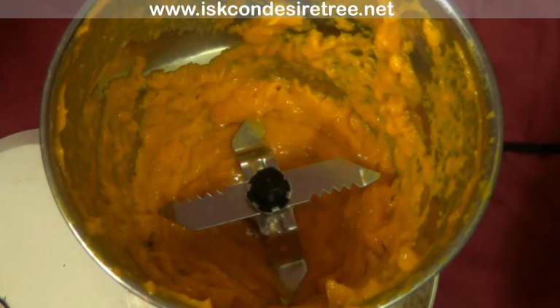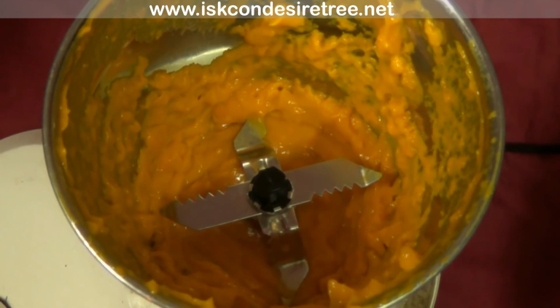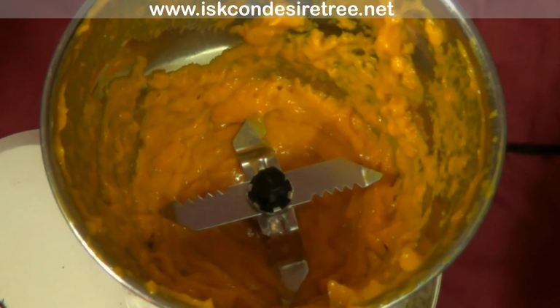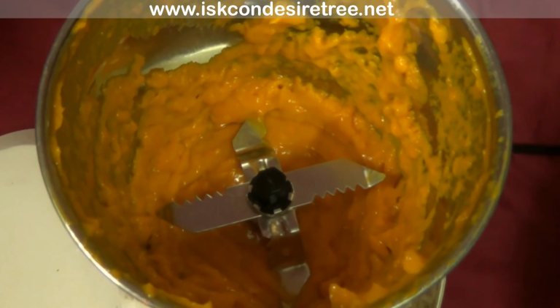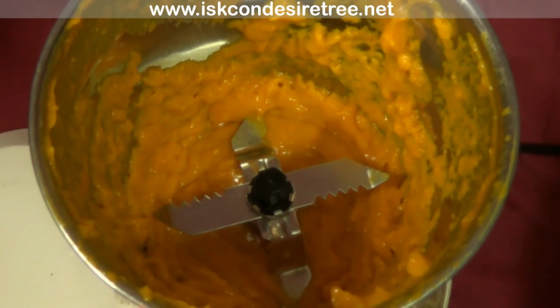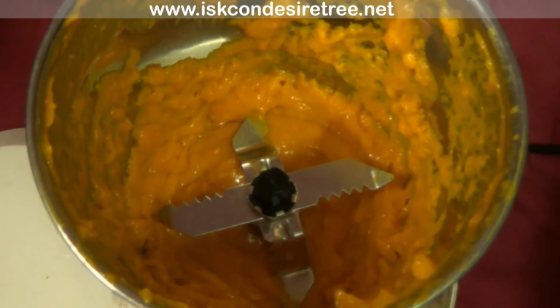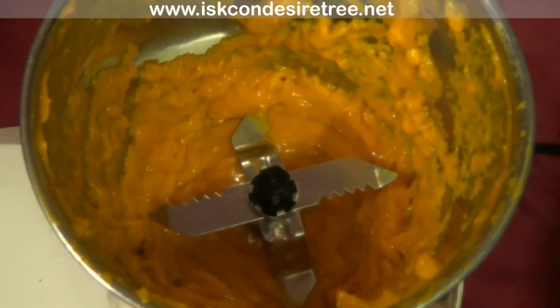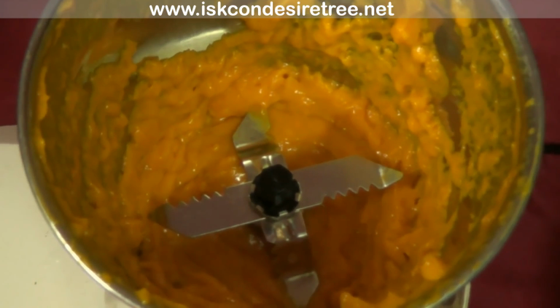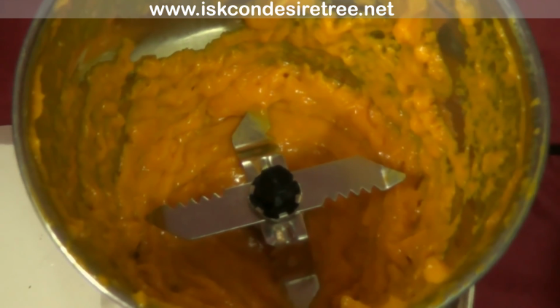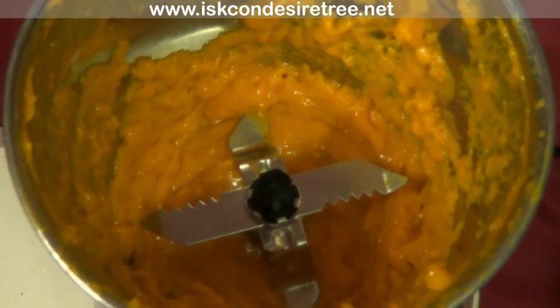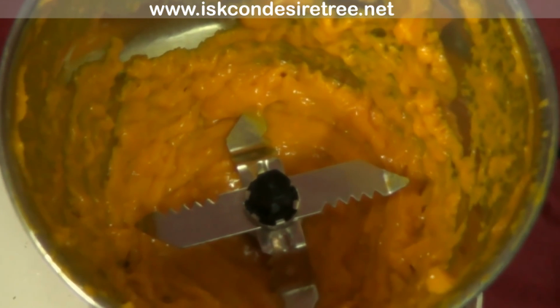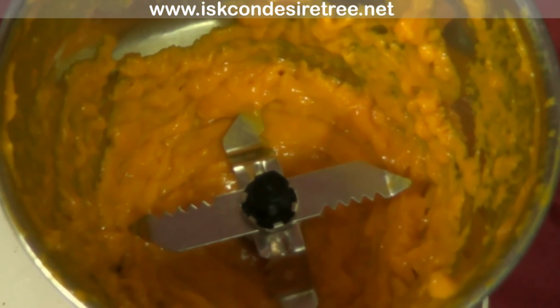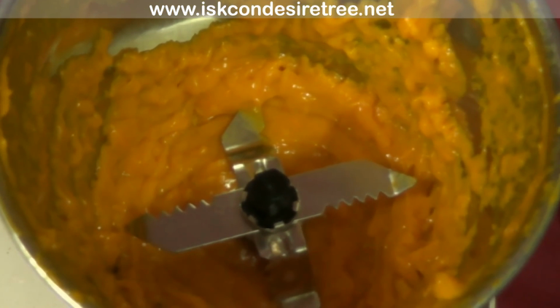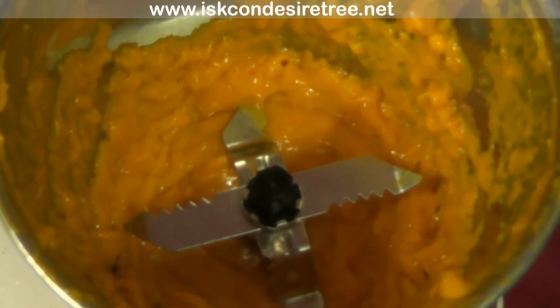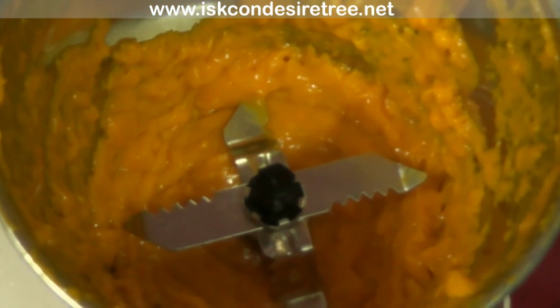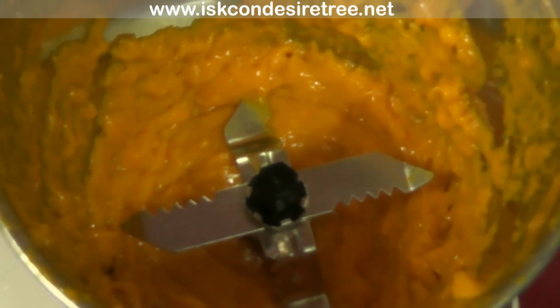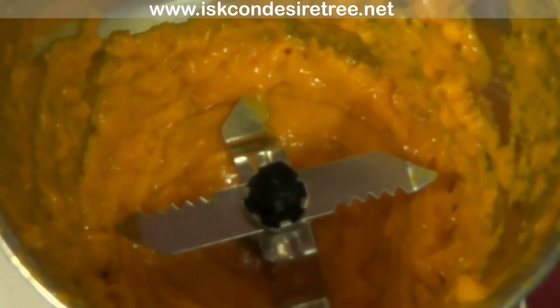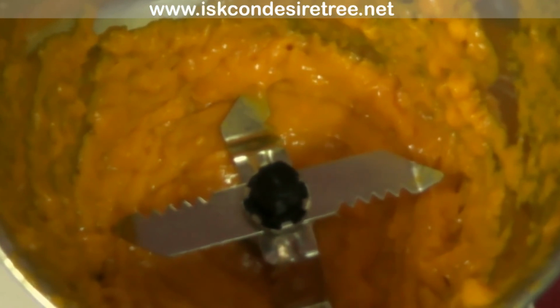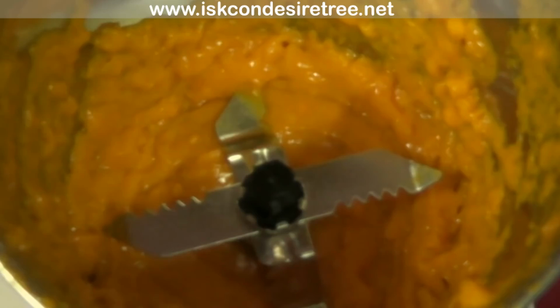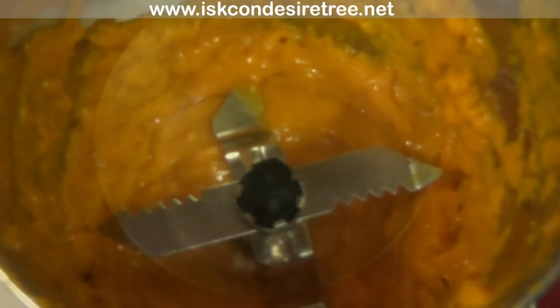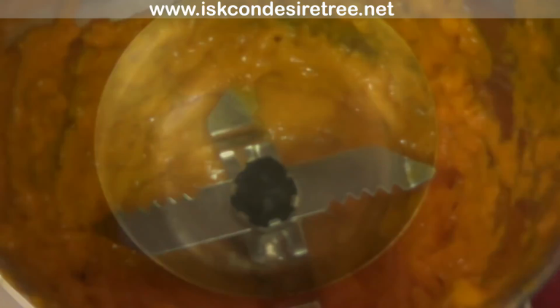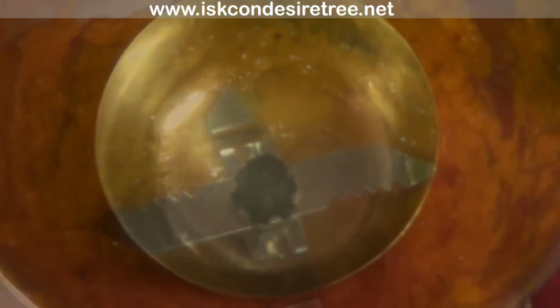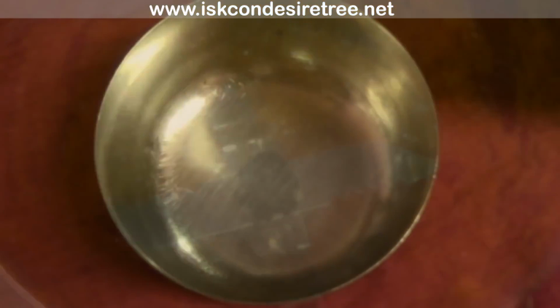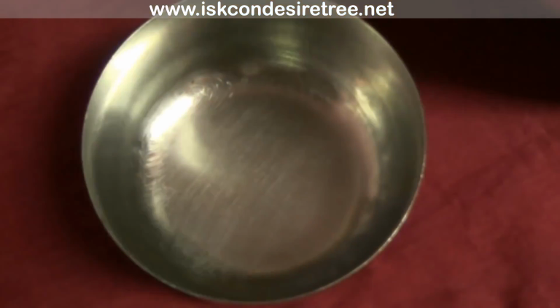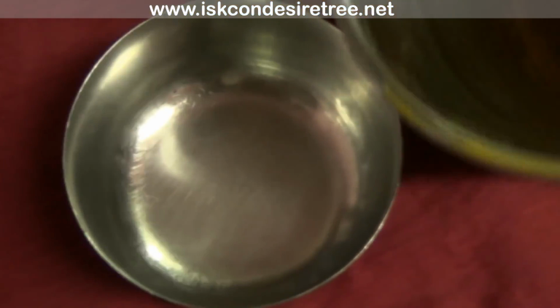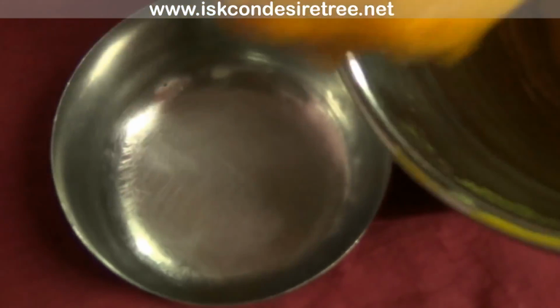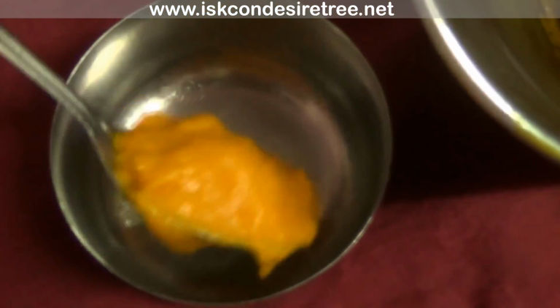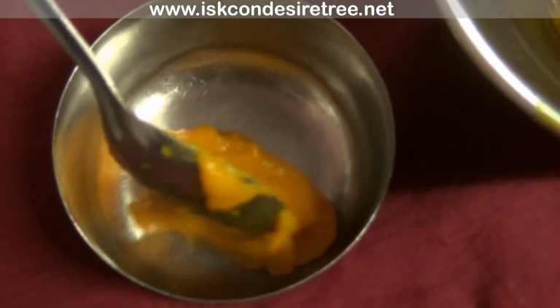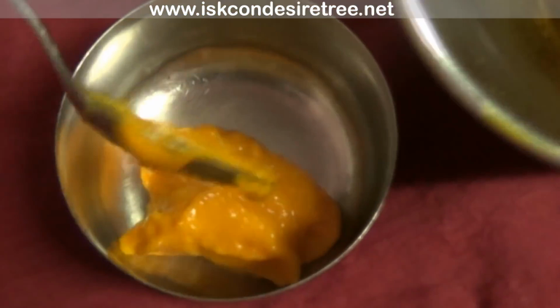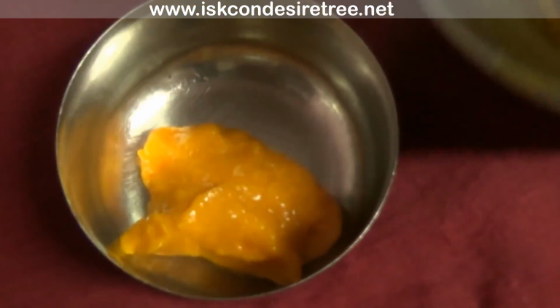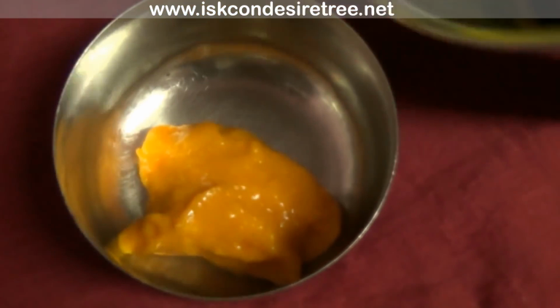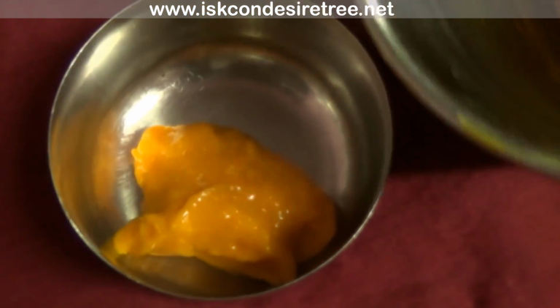The mango pulp is ready. Now I am removing the pulp from the mixer pot.